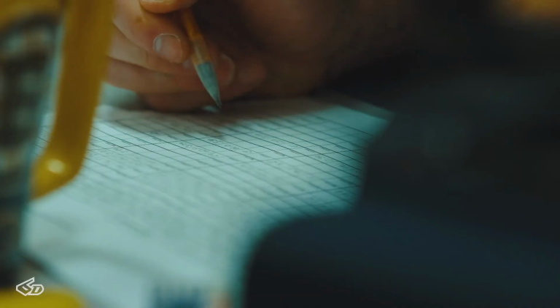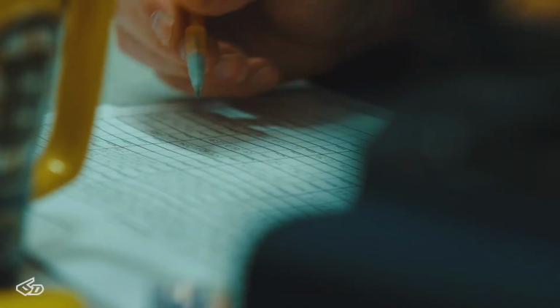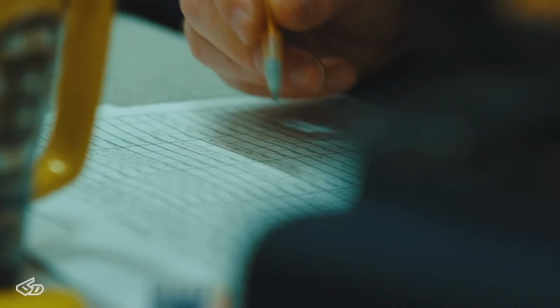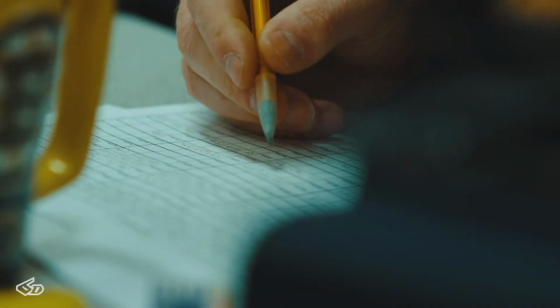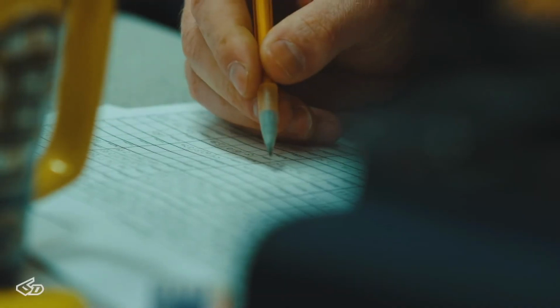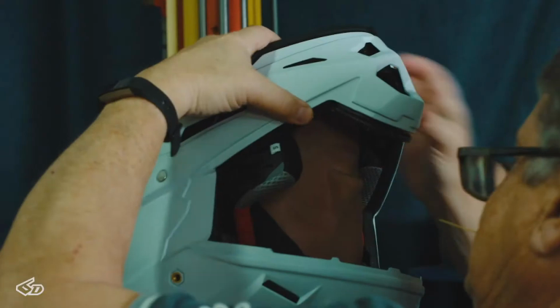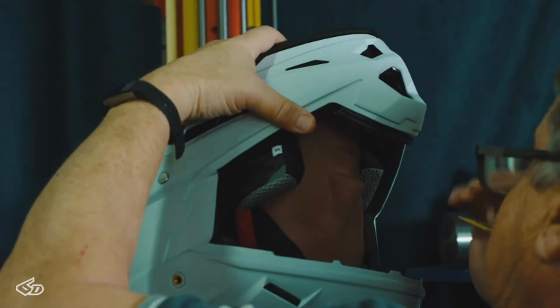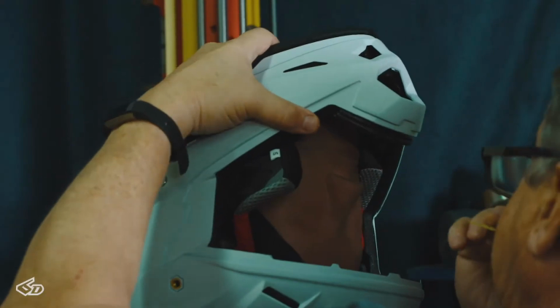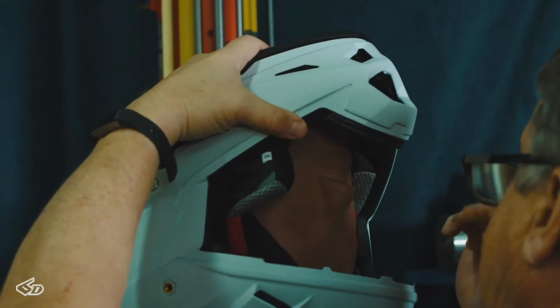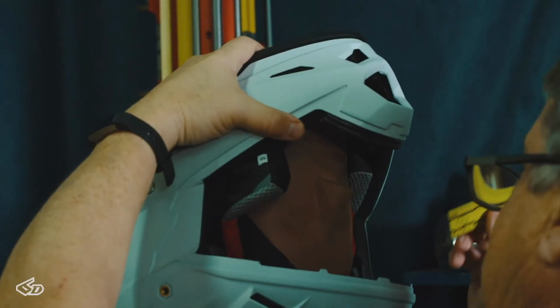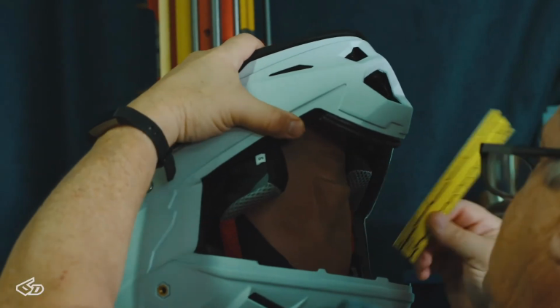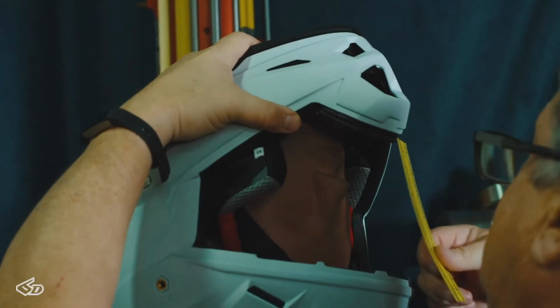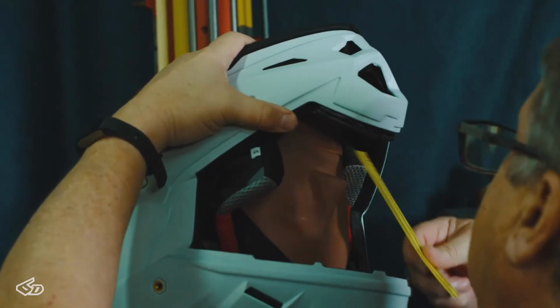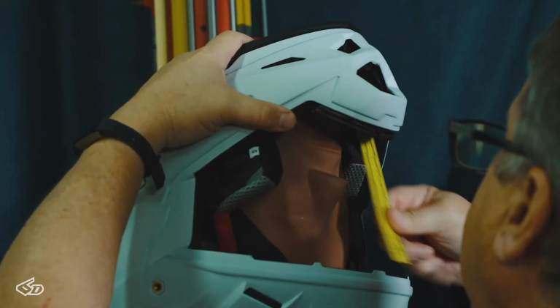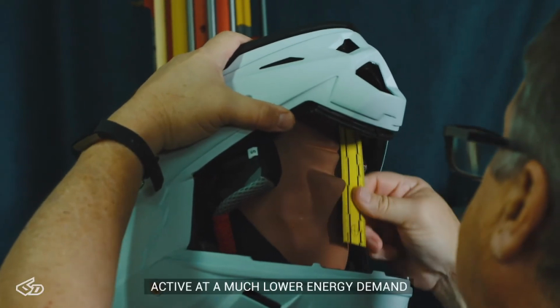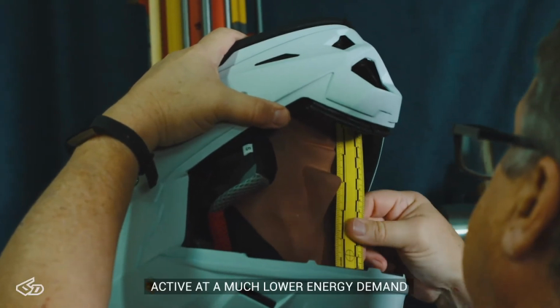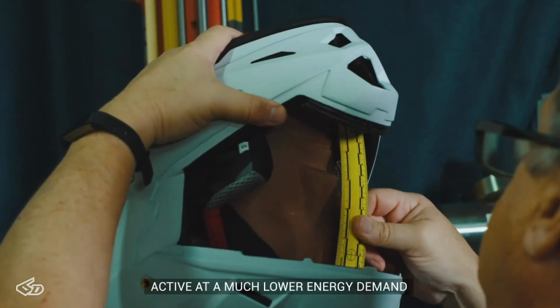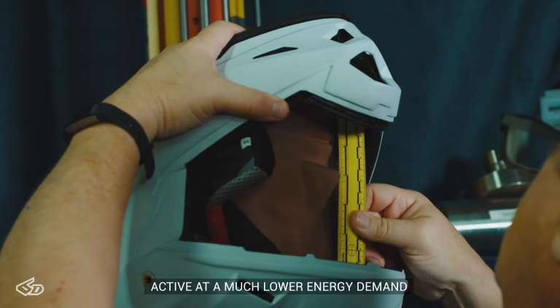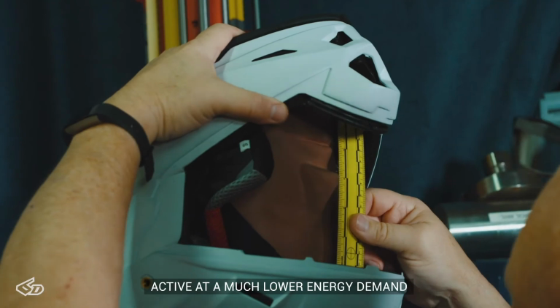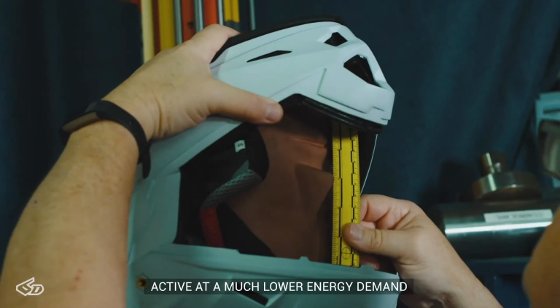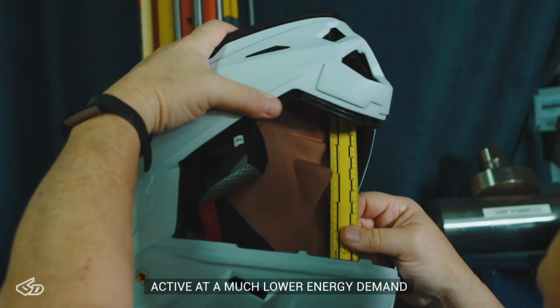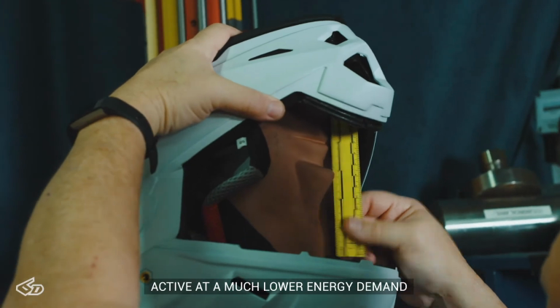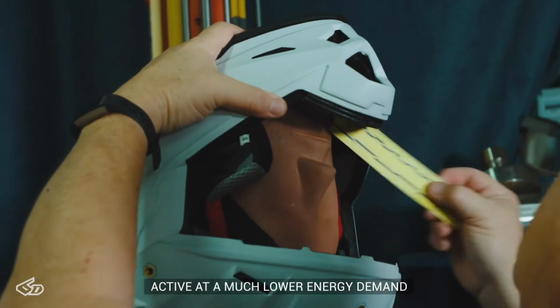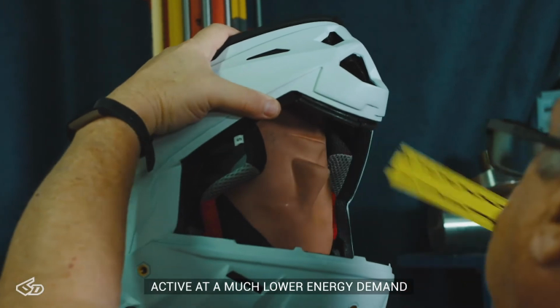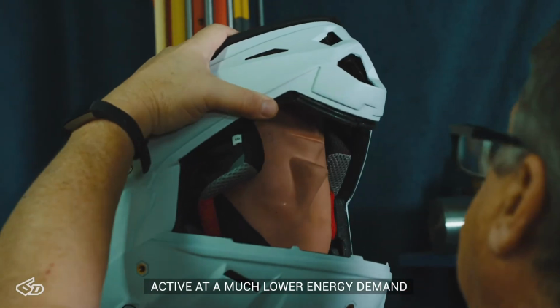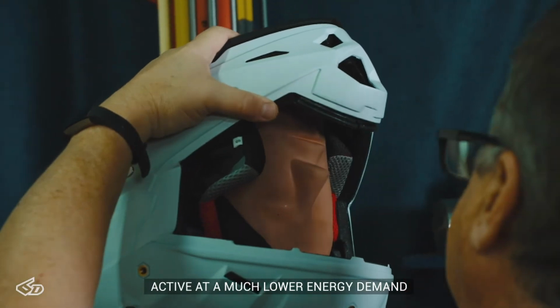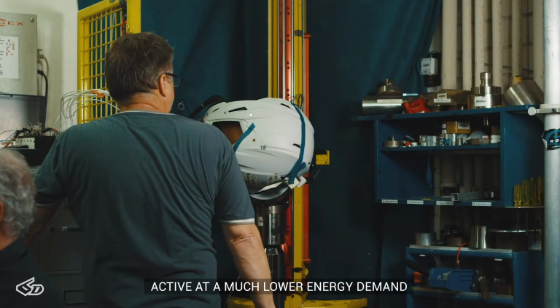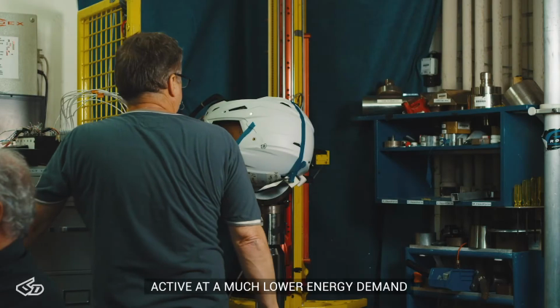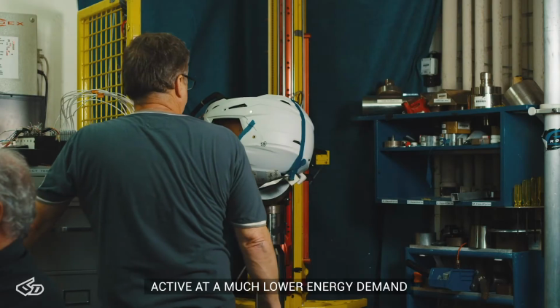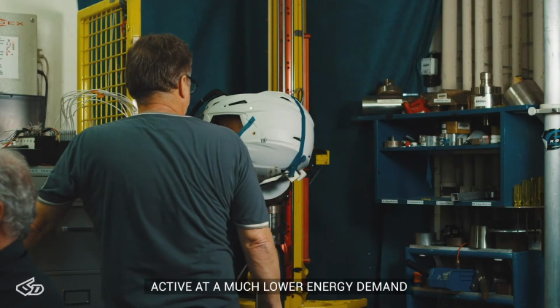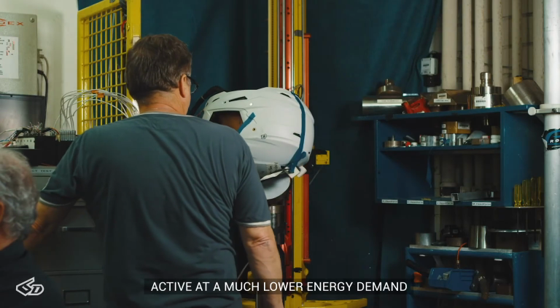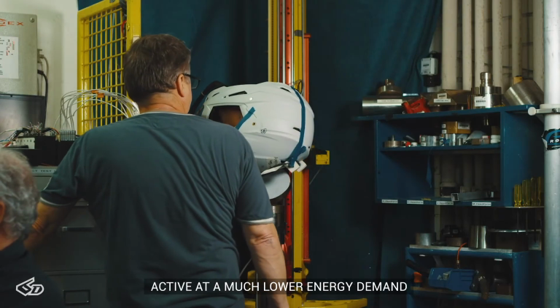By having a suspension system in the helmet, the helmet is active at a much lower energy demand than a traditional helmet design.